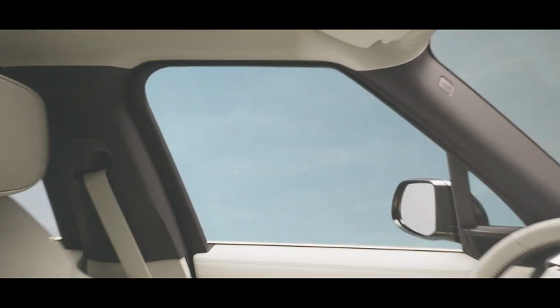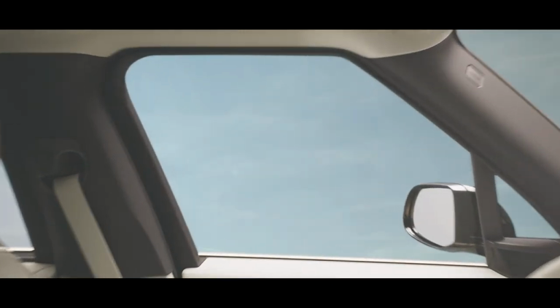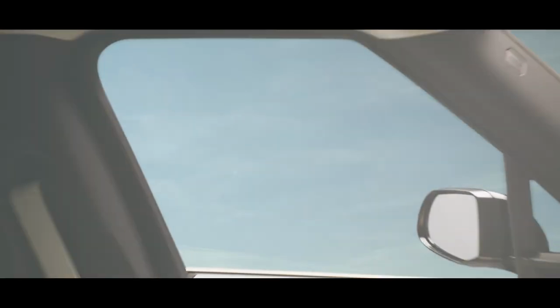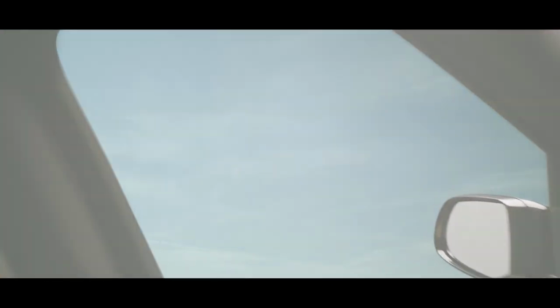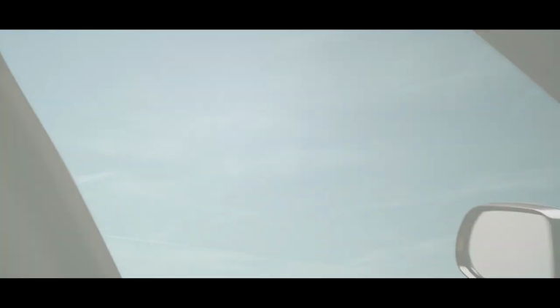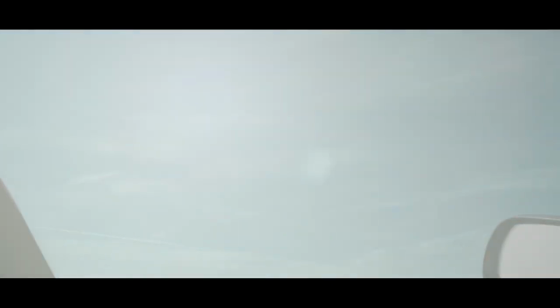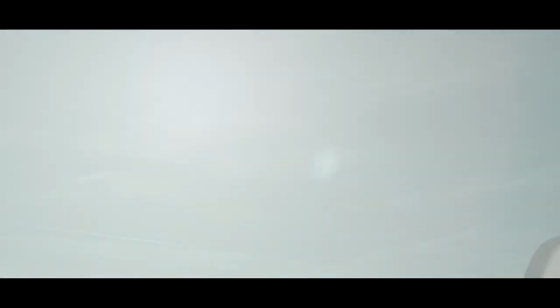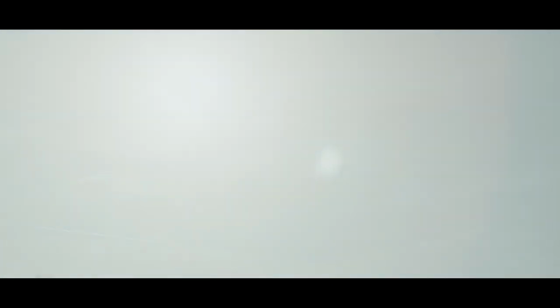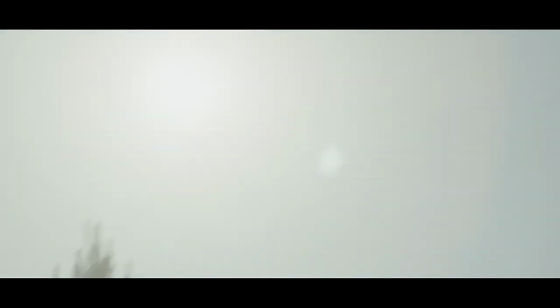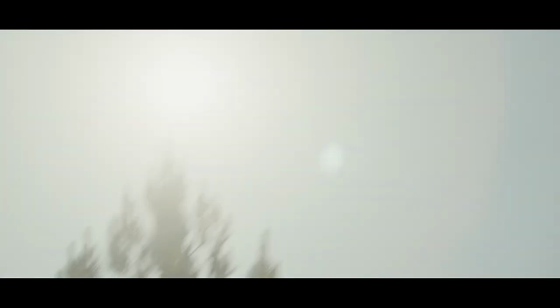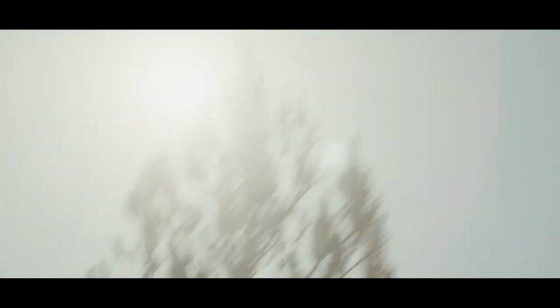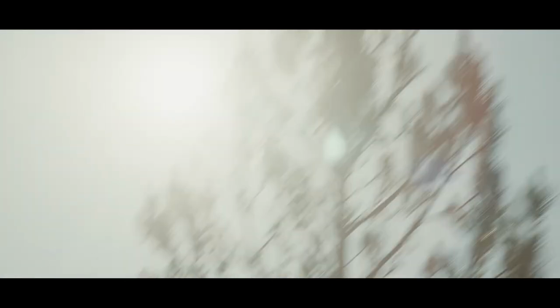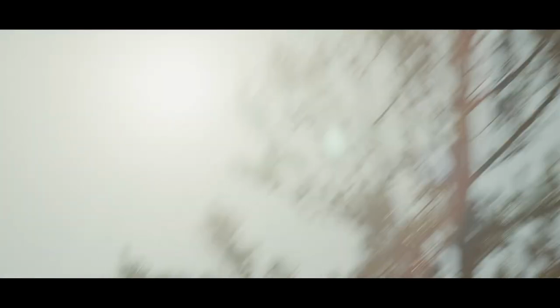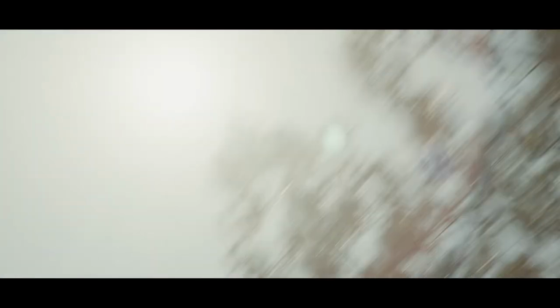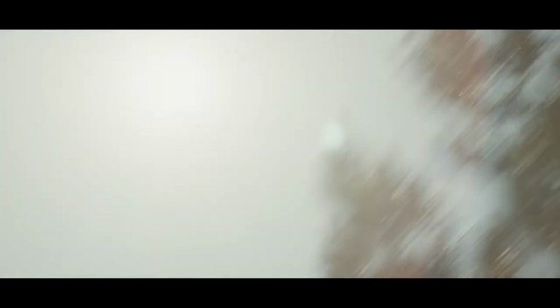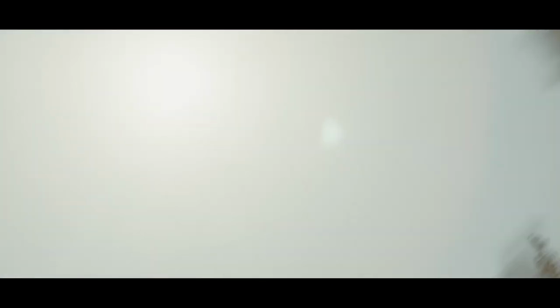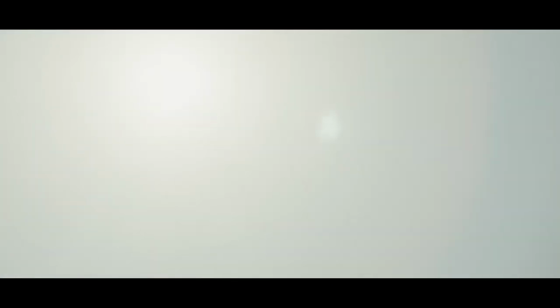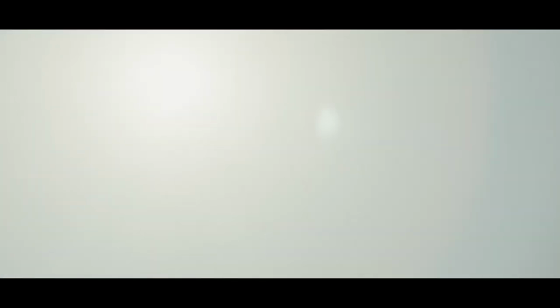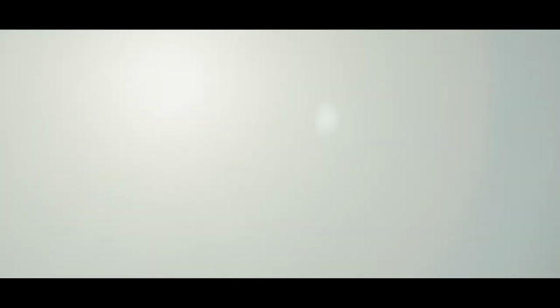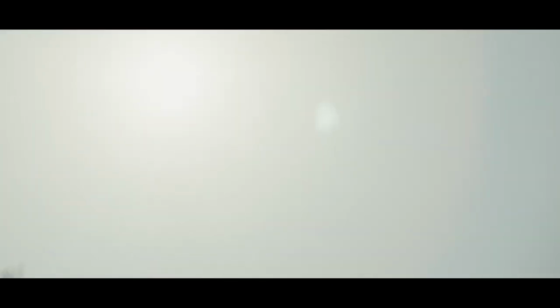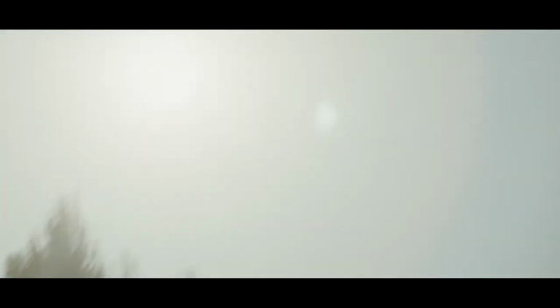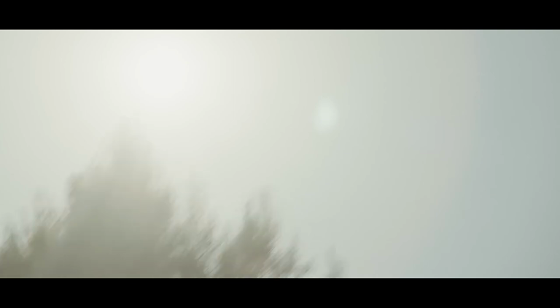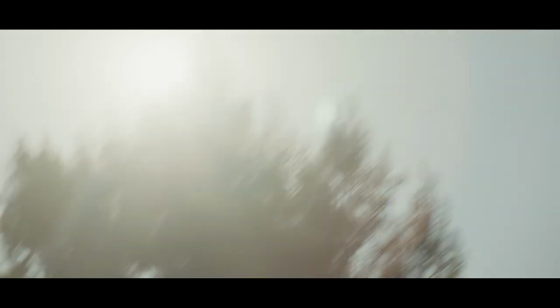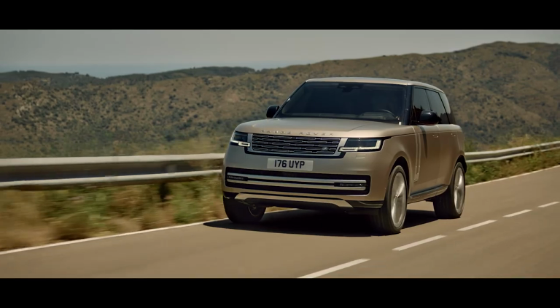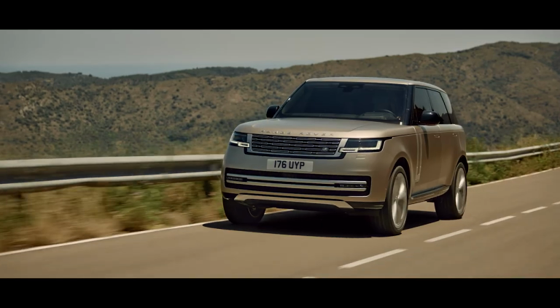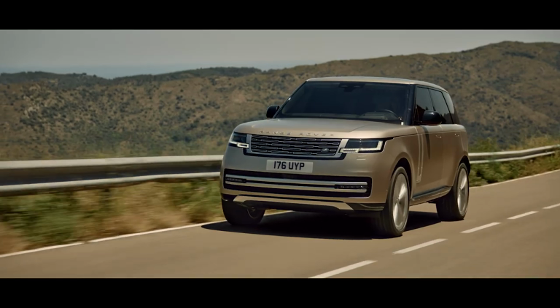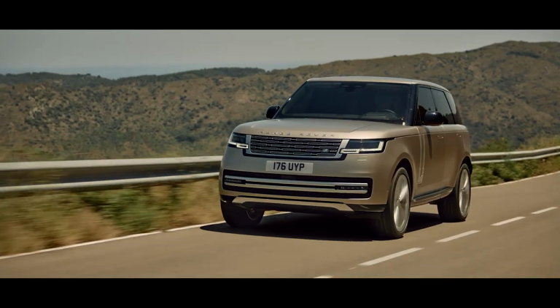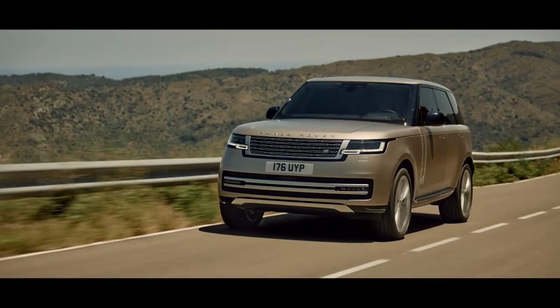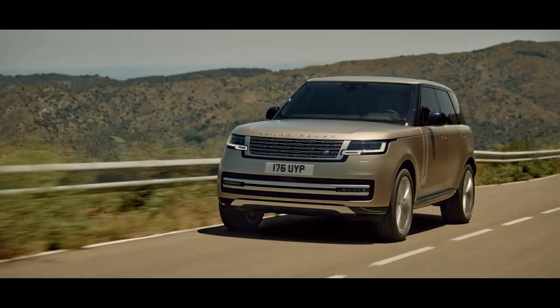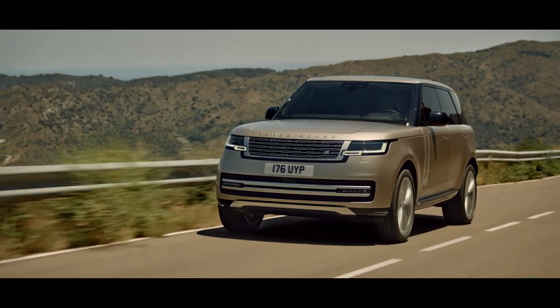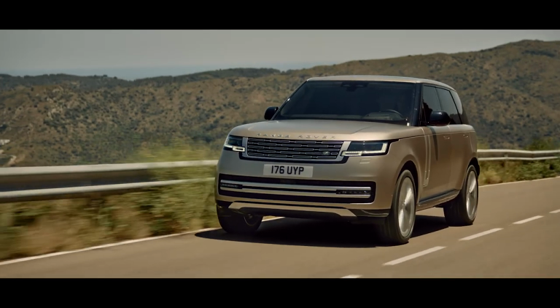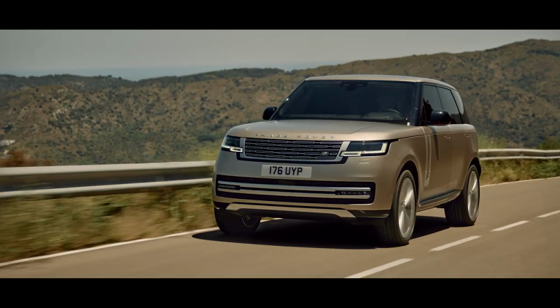The new Range Rover is quite simply the most desirable ever created.